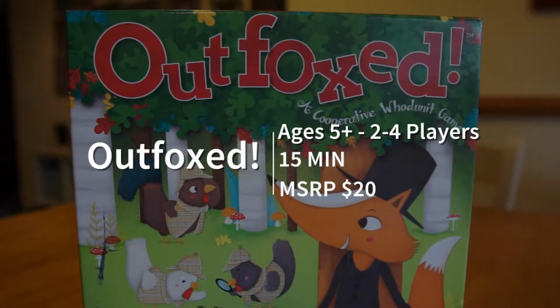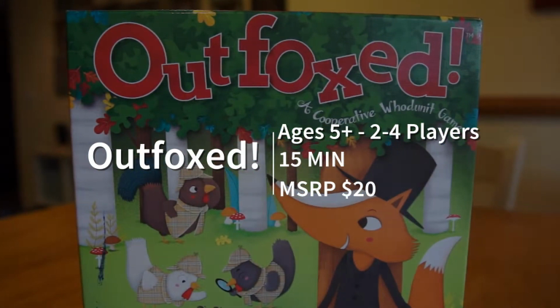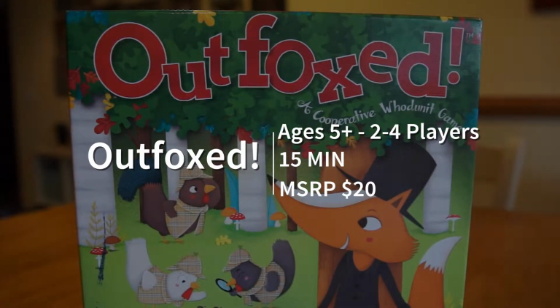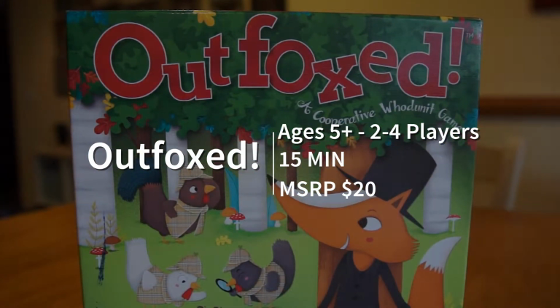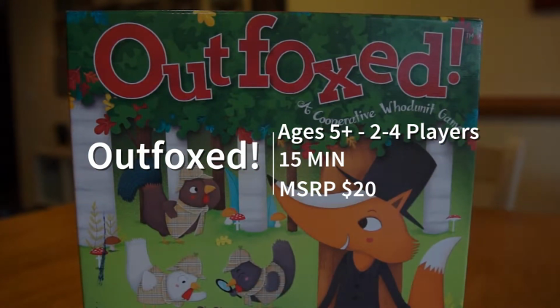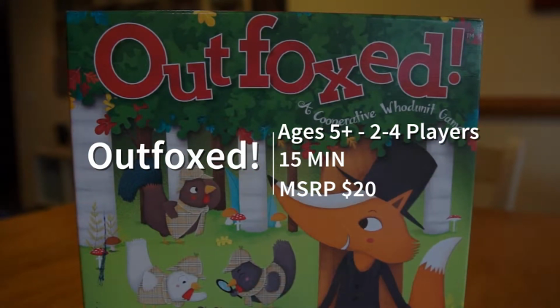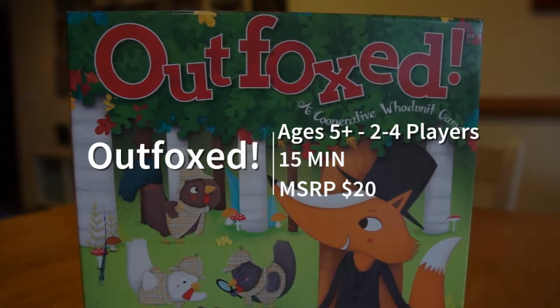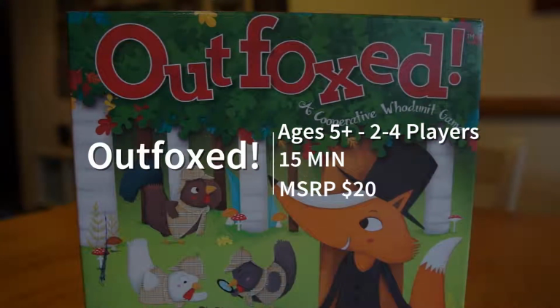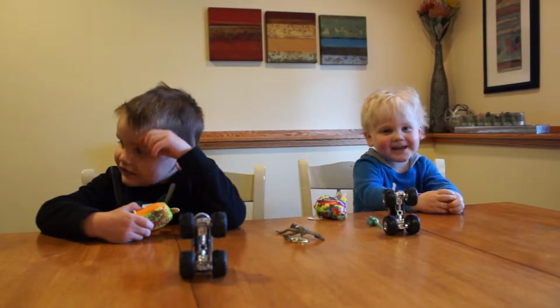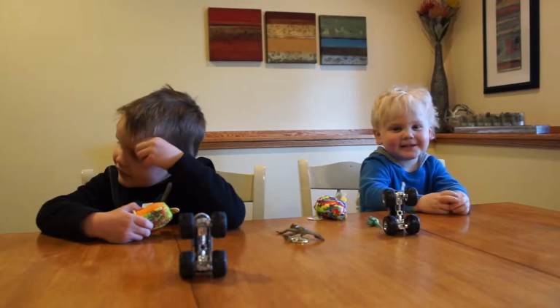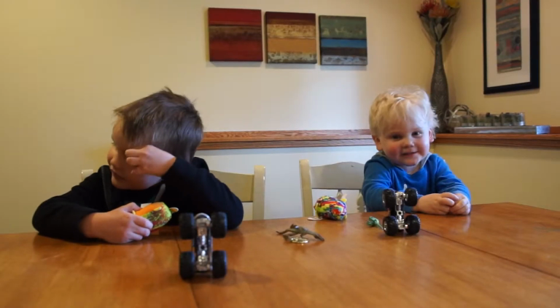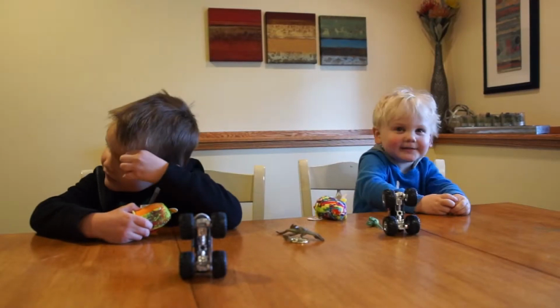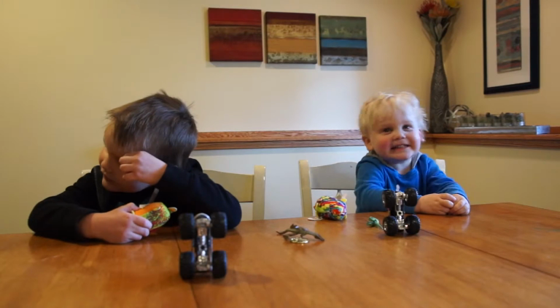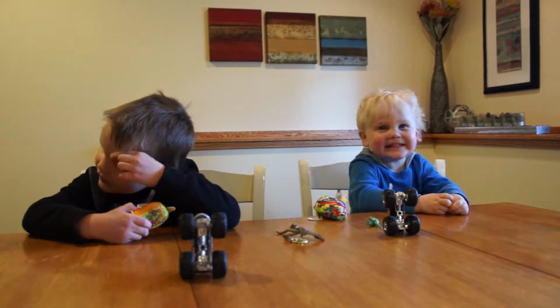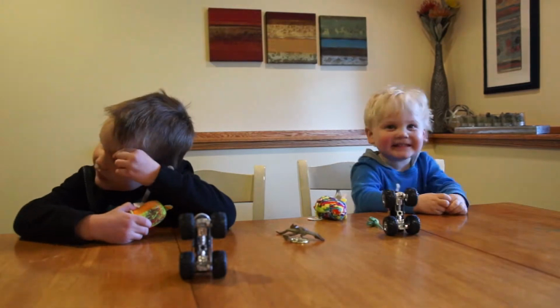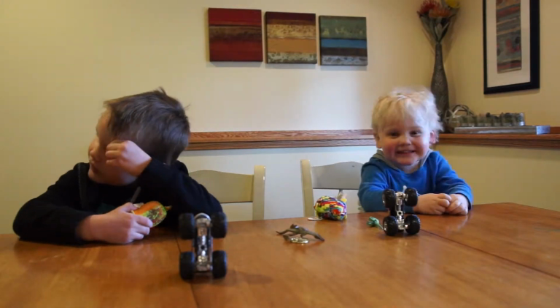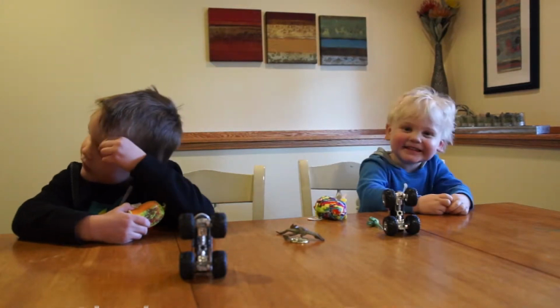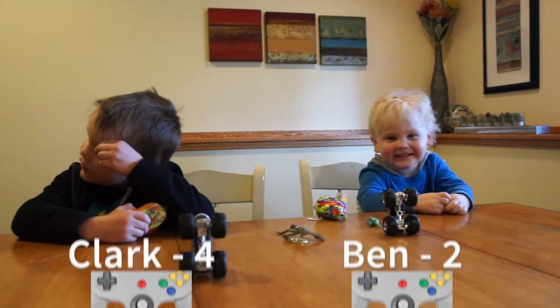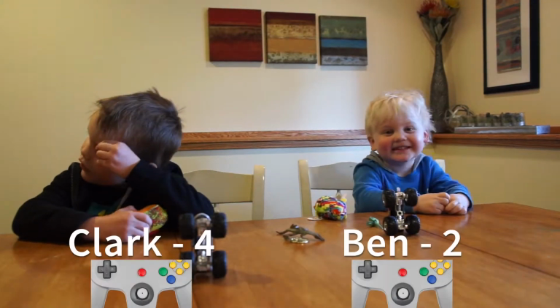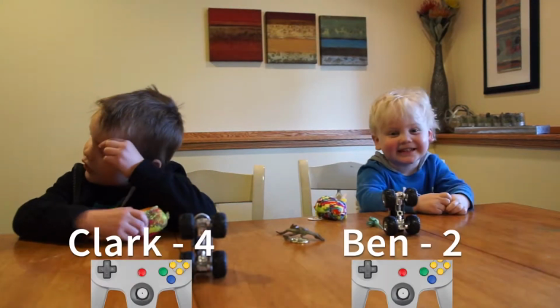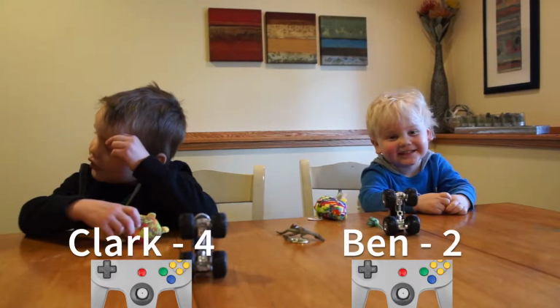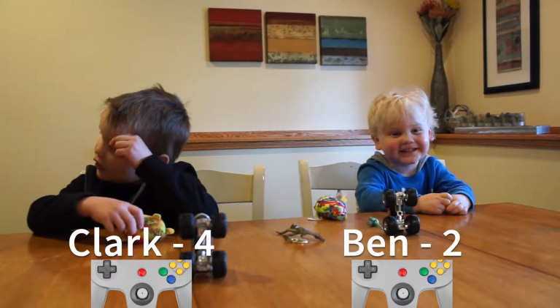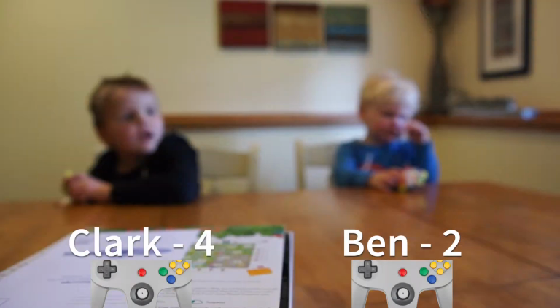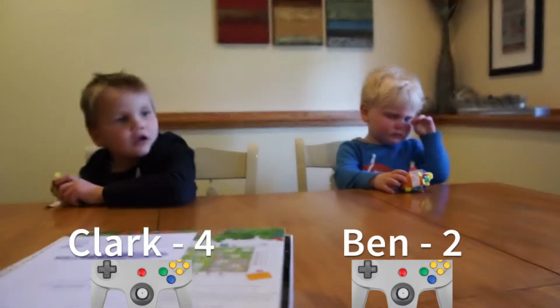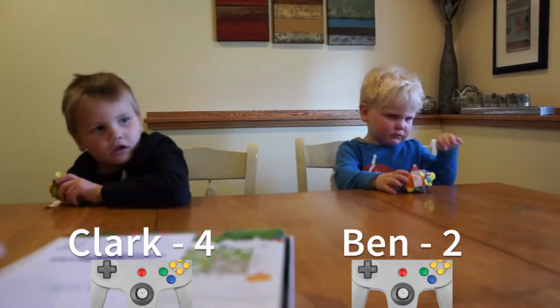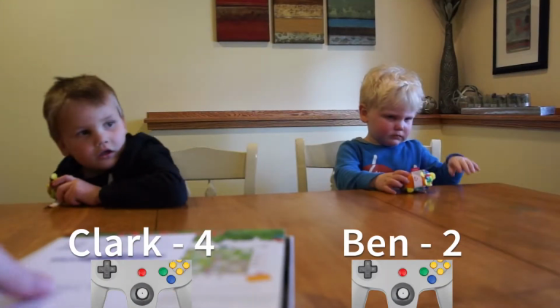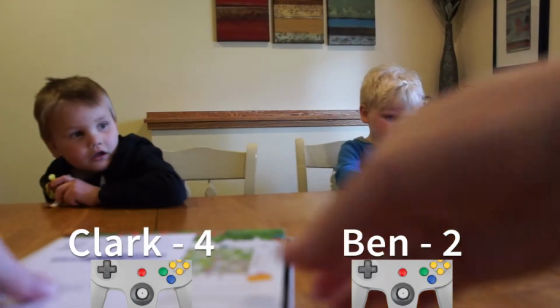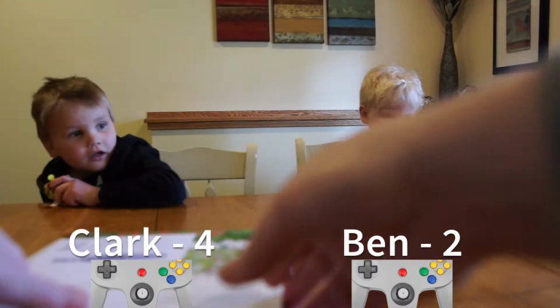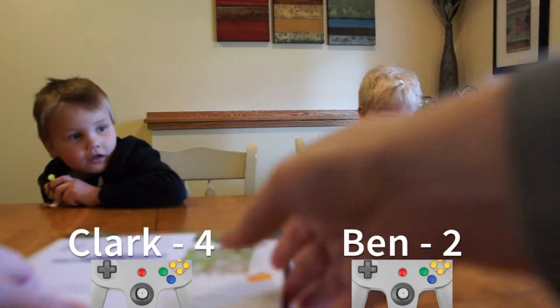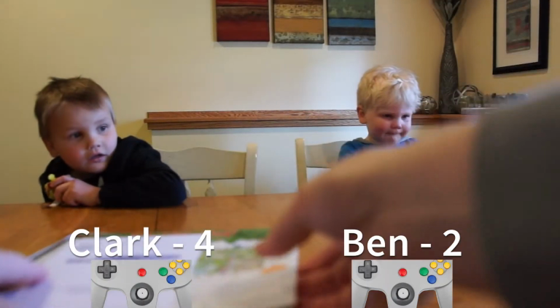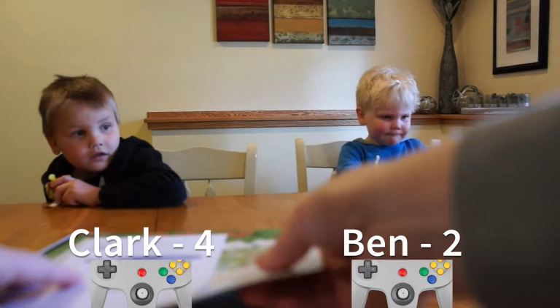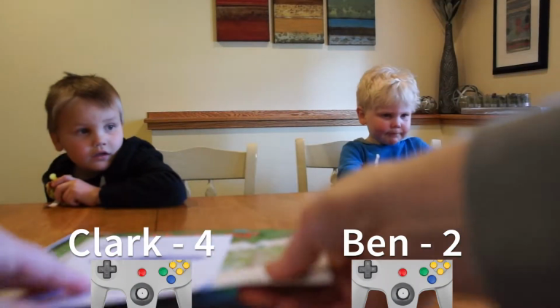What does the fox say? So, remember how to play?